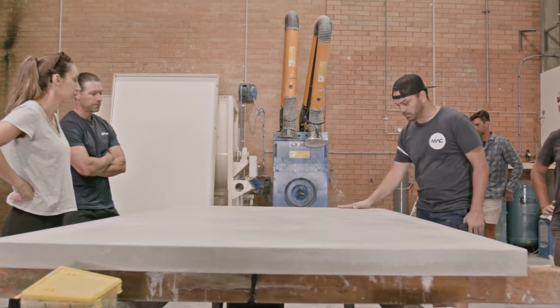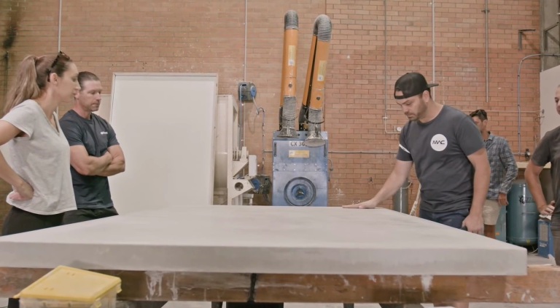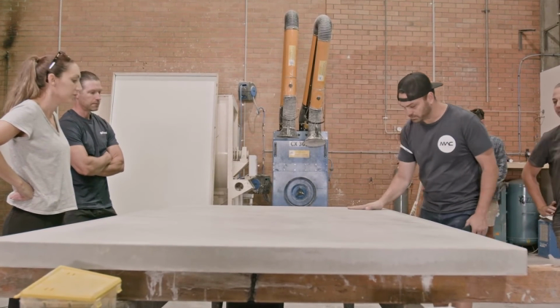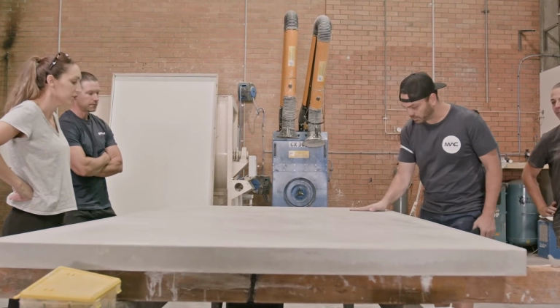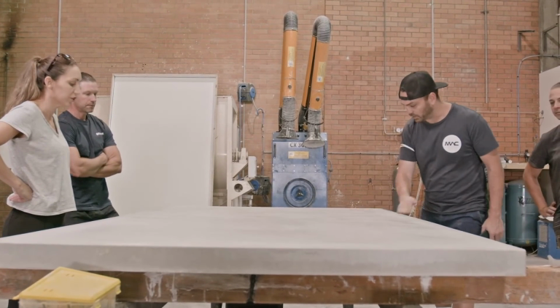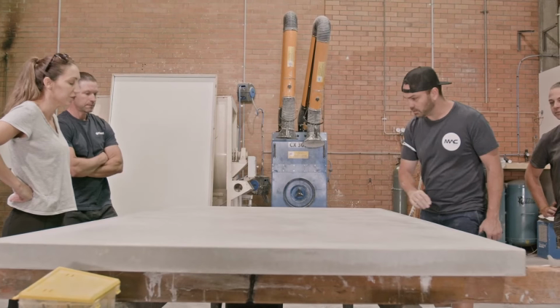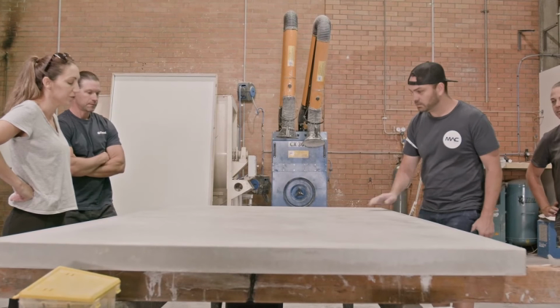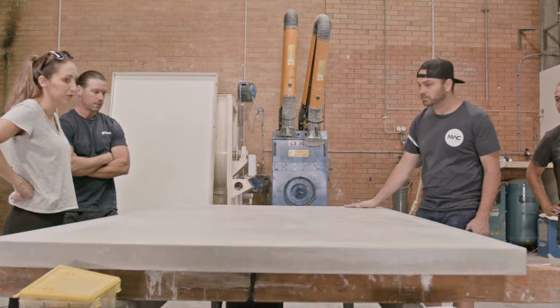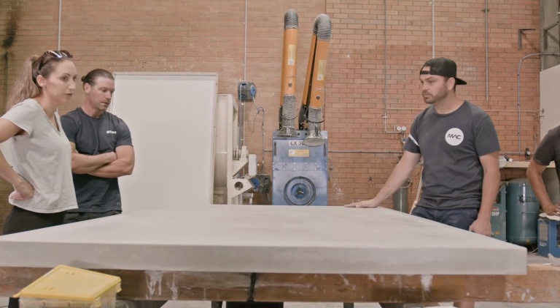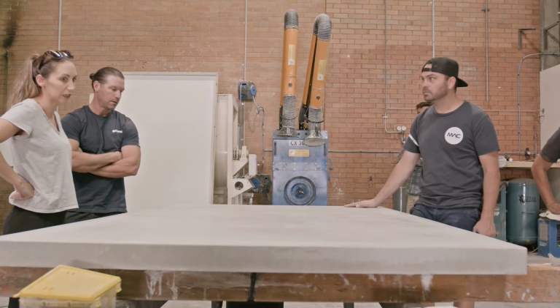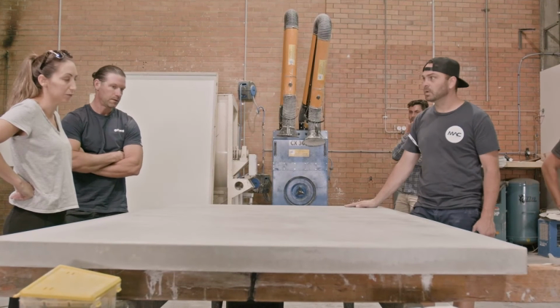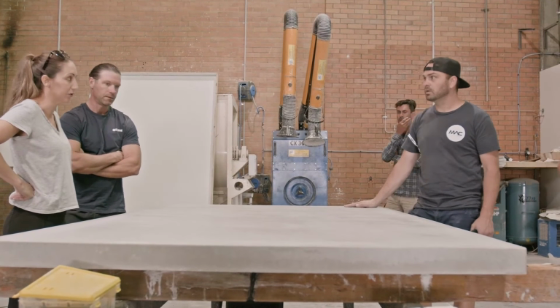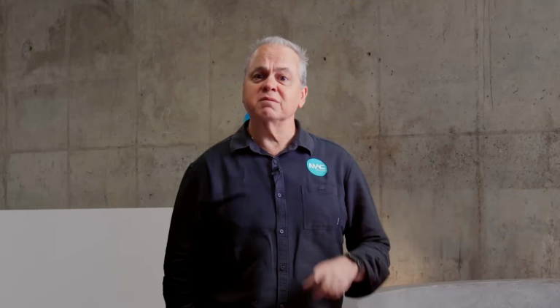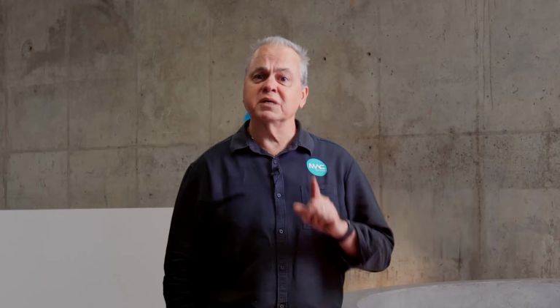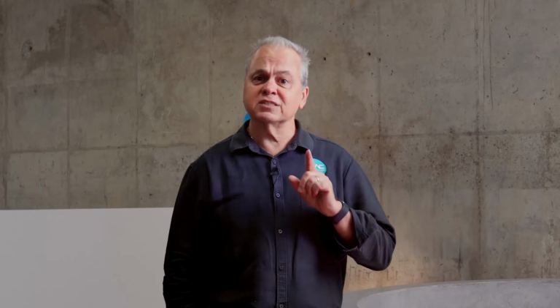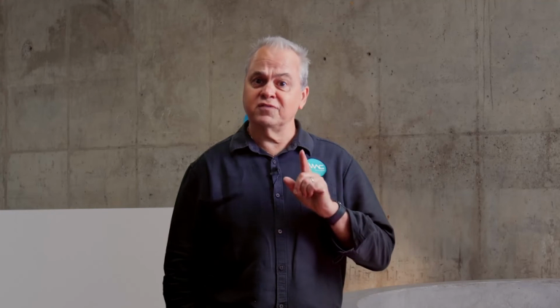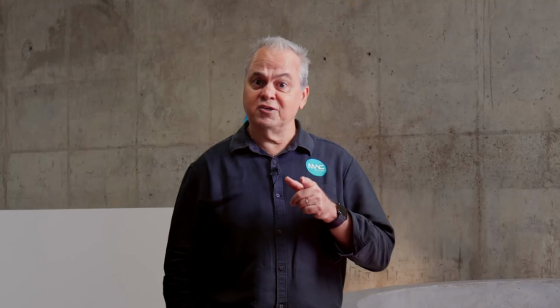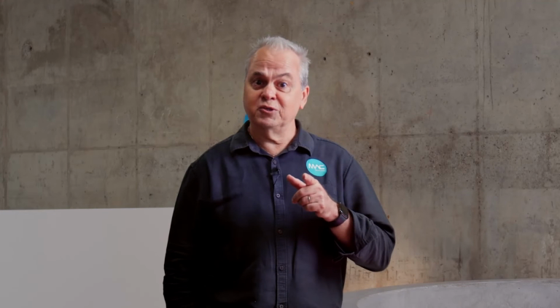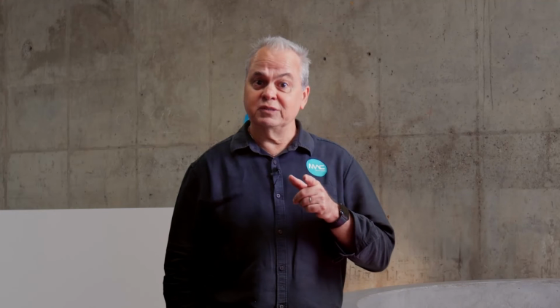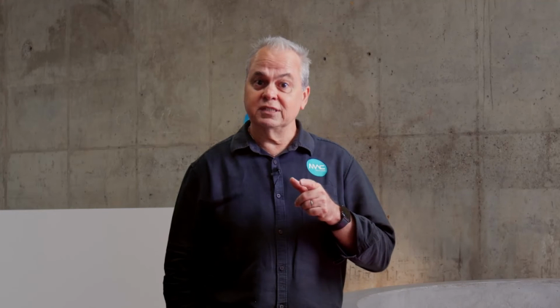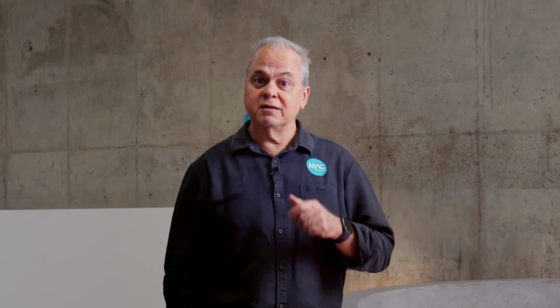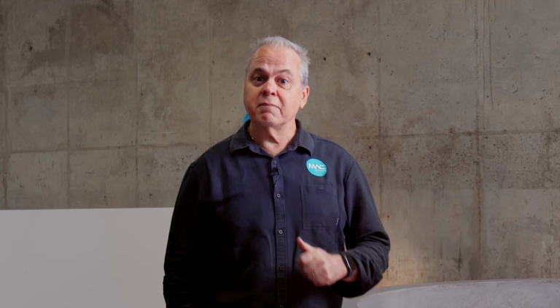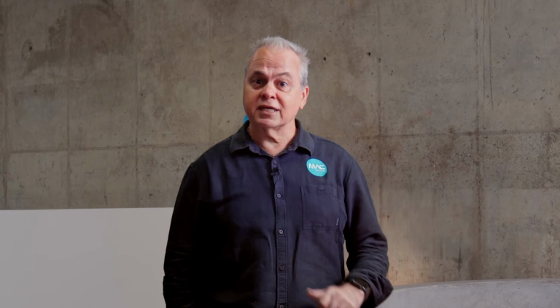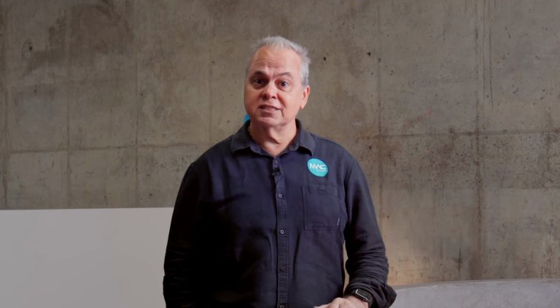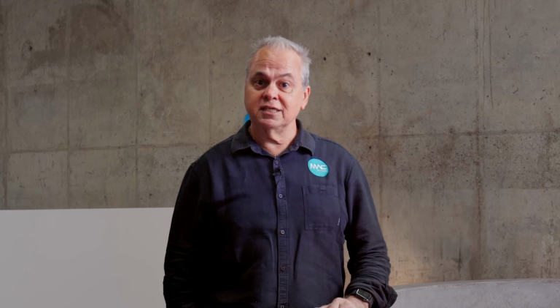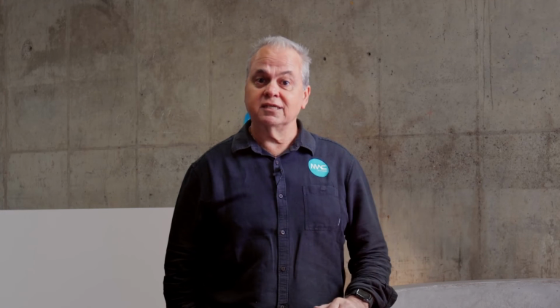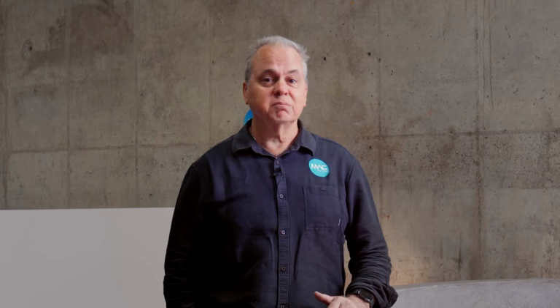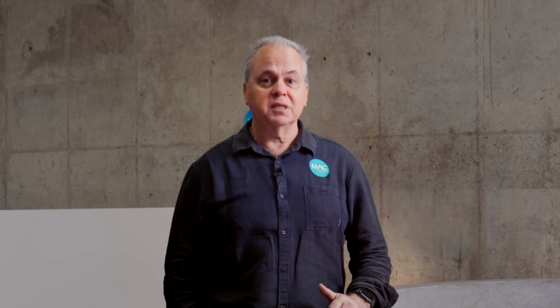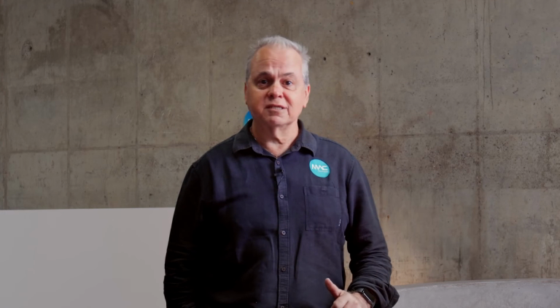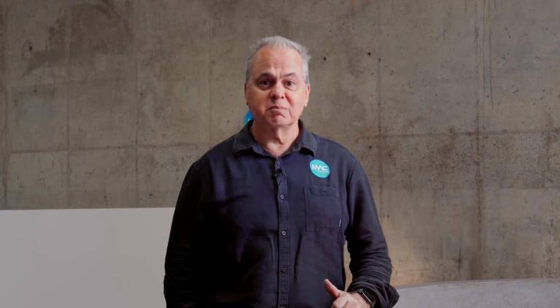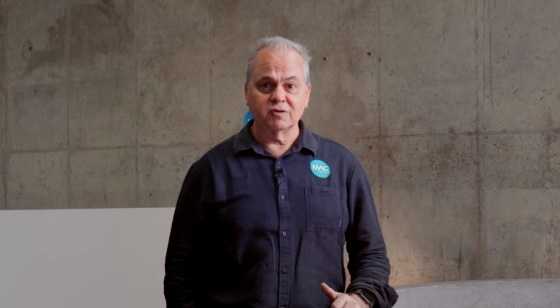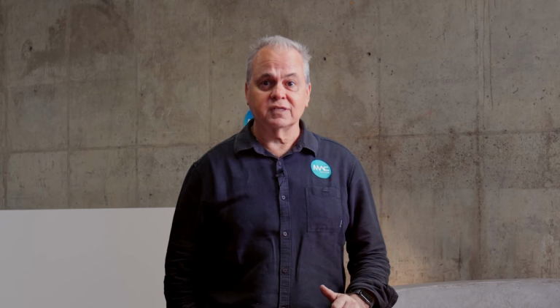So whatever needs to be in the mix for you, MACT can blend it perfectly.